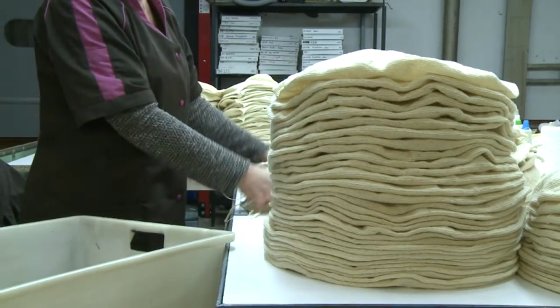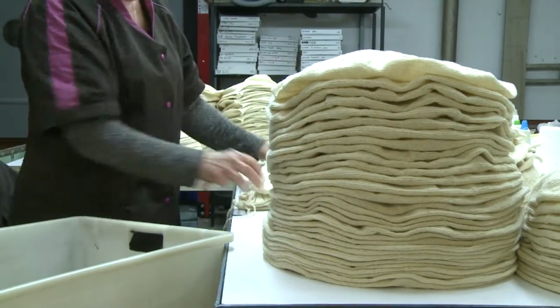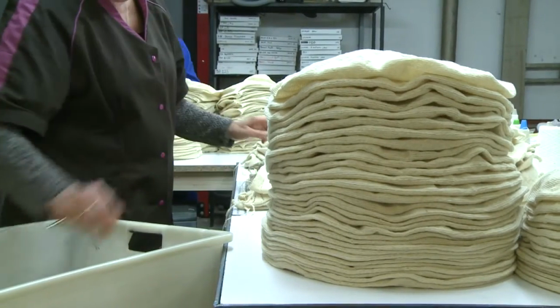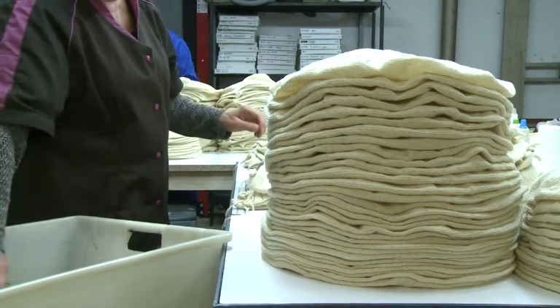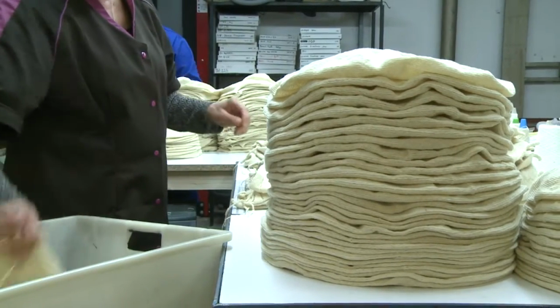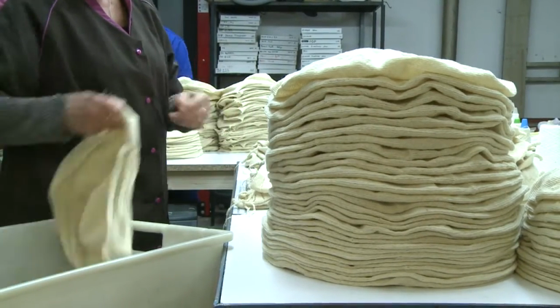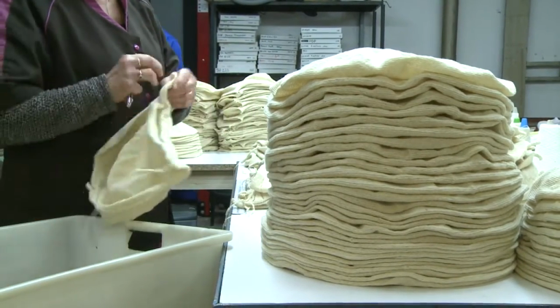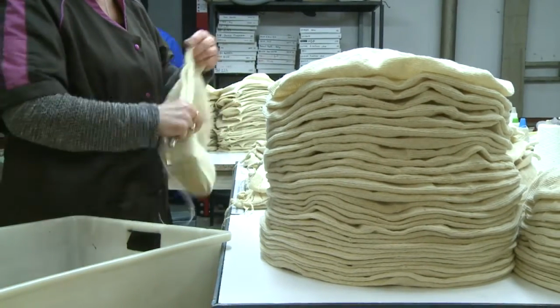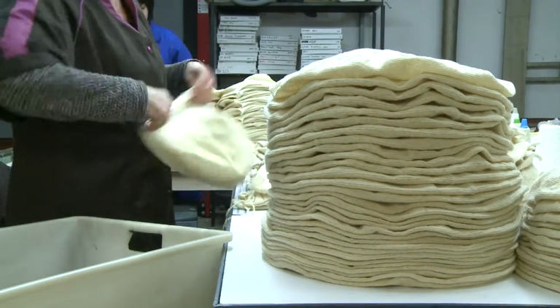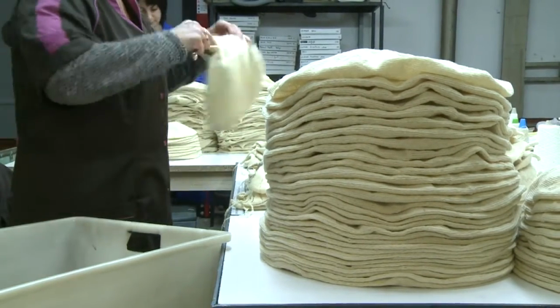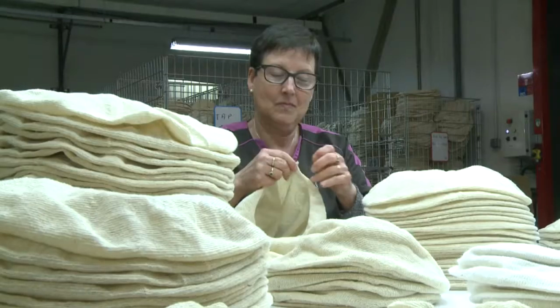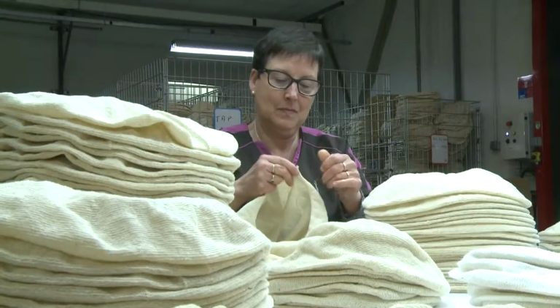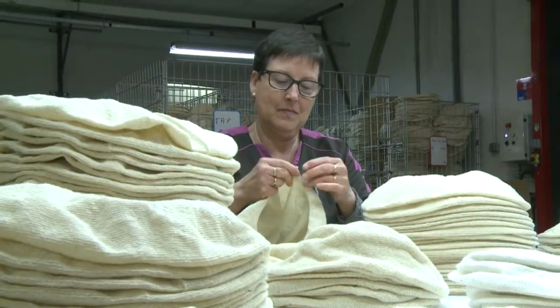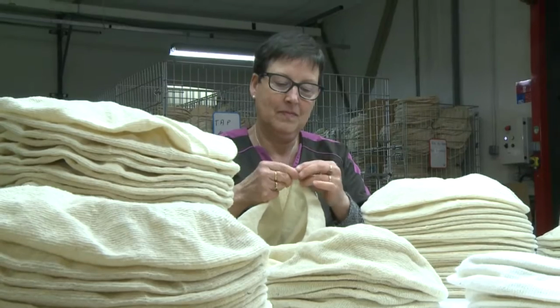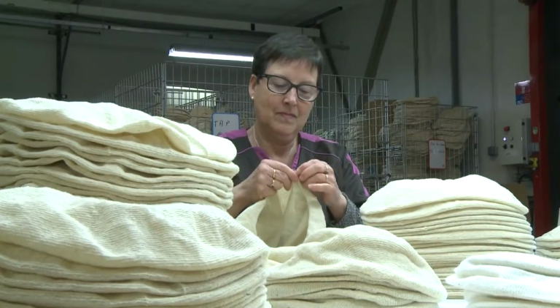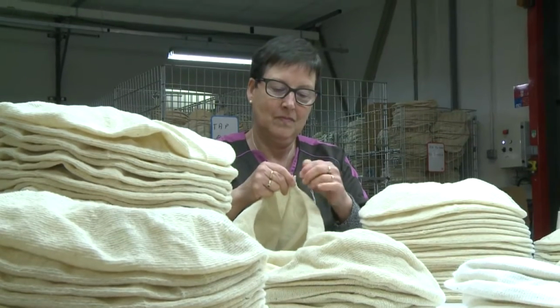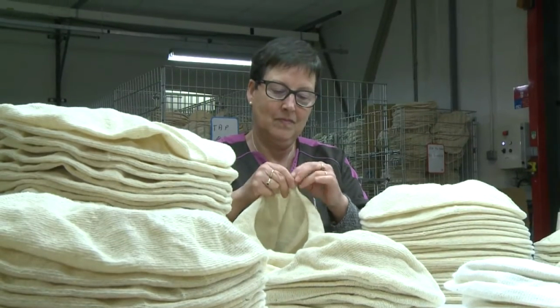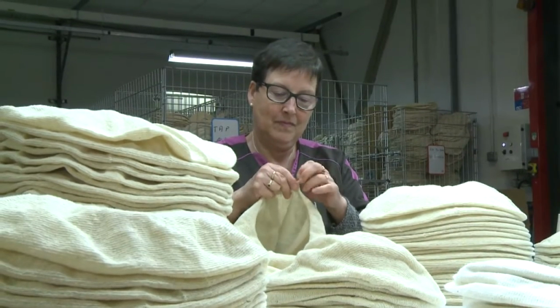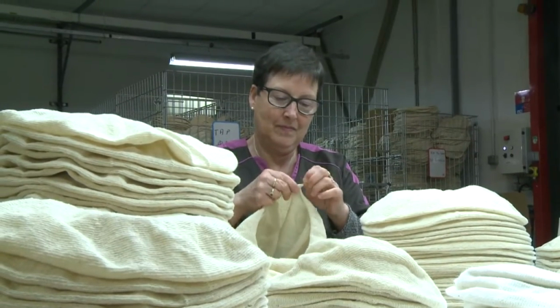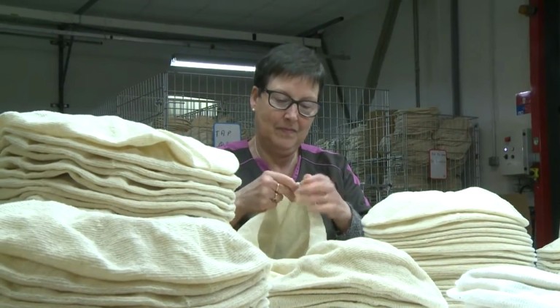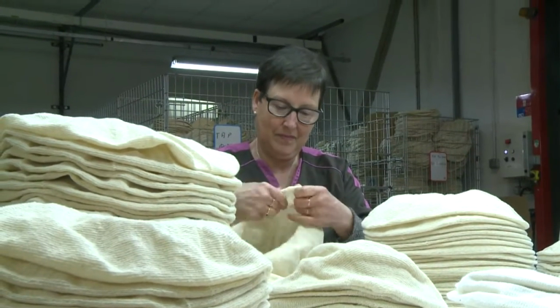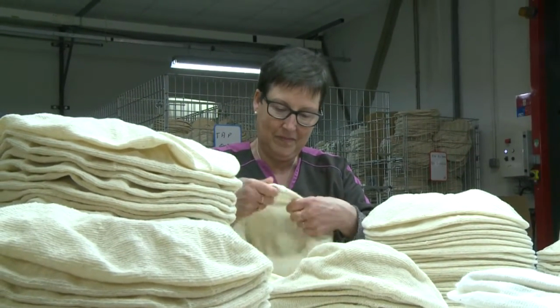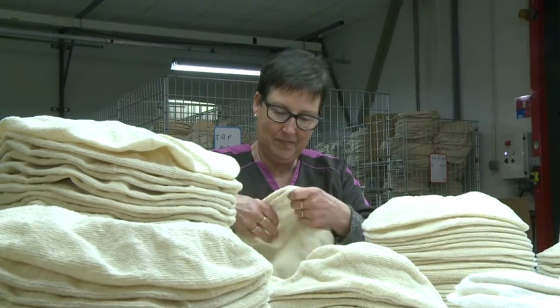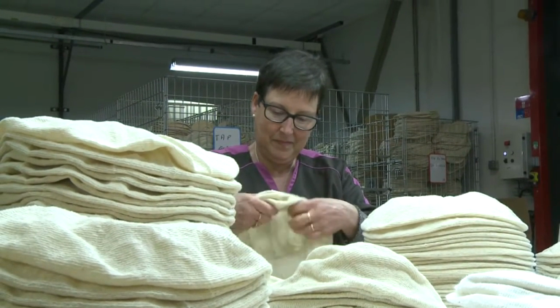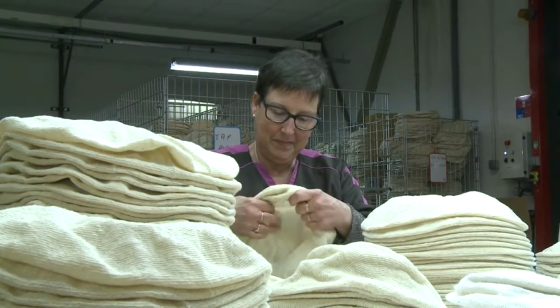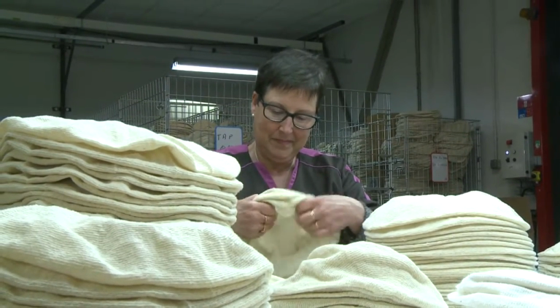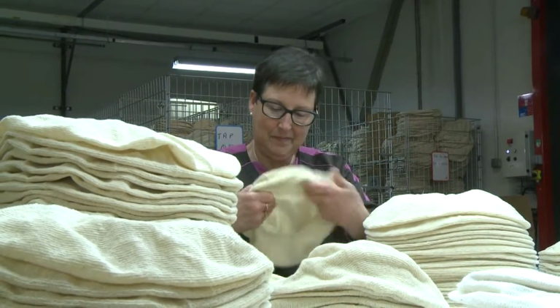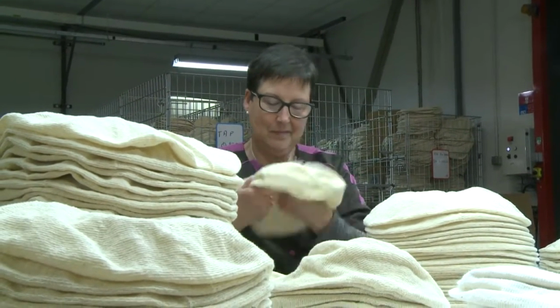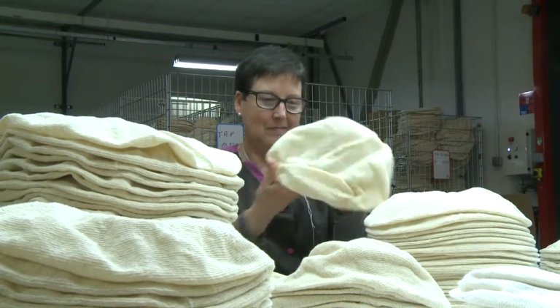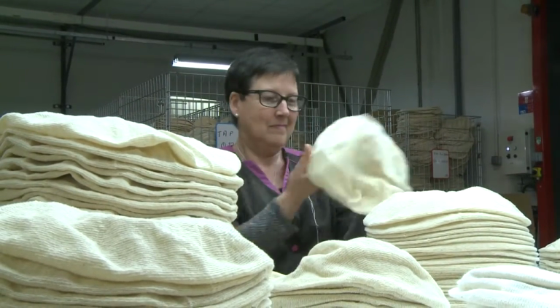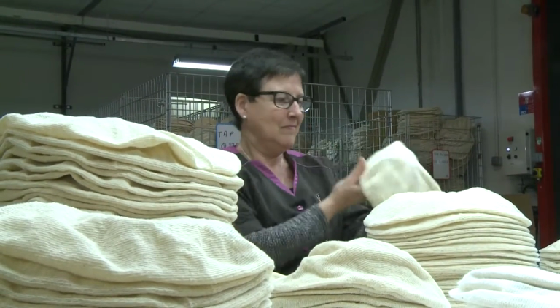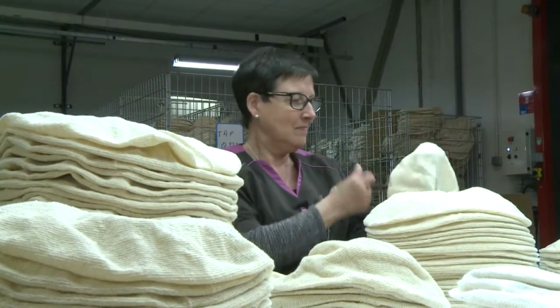Producing them is a precise art. When the weaving is over, the large, unbleached creations are each checked by hand.